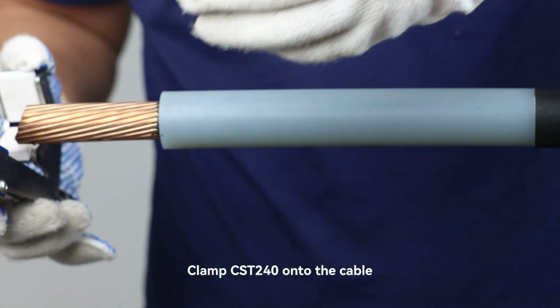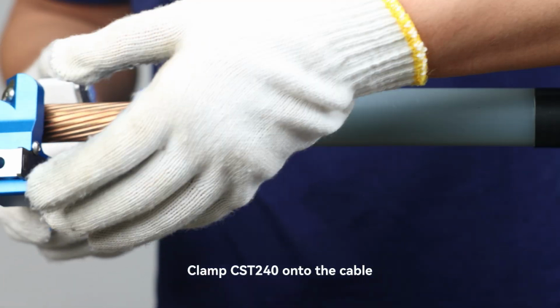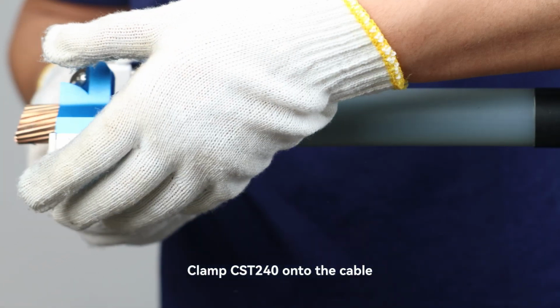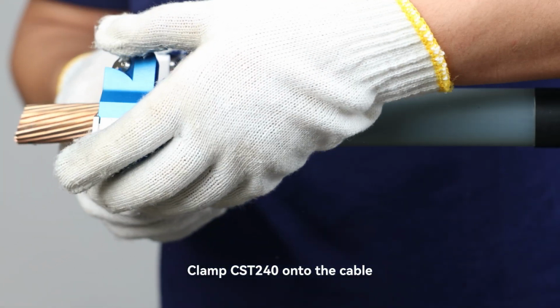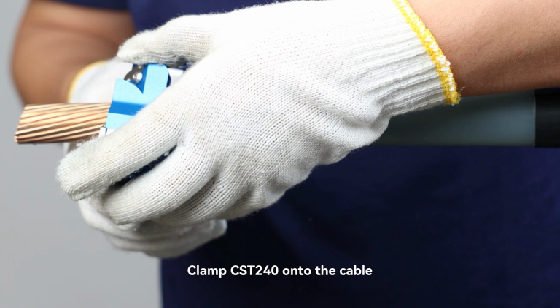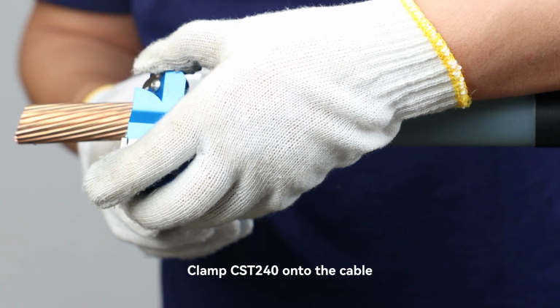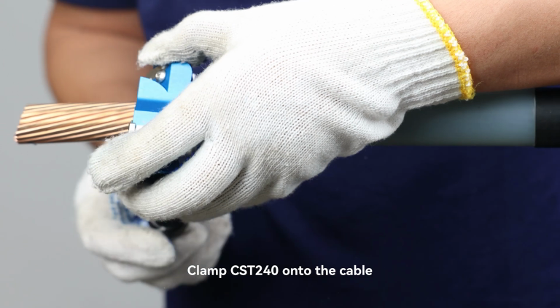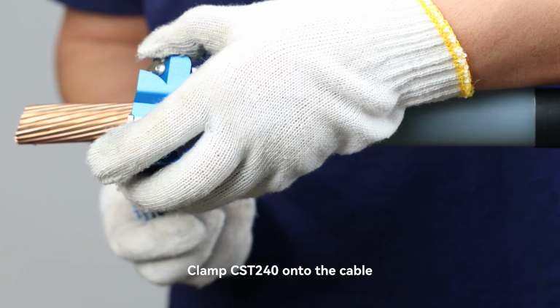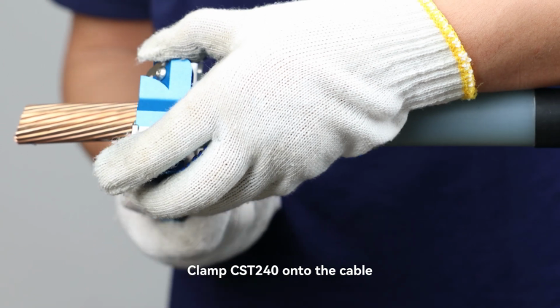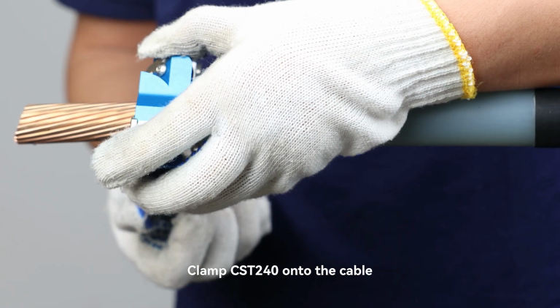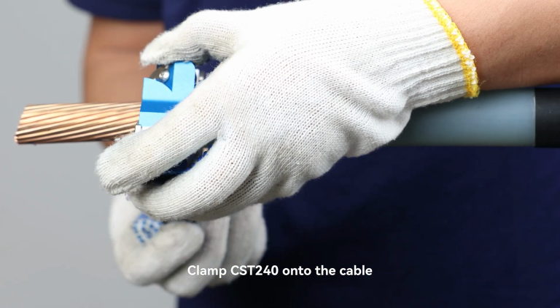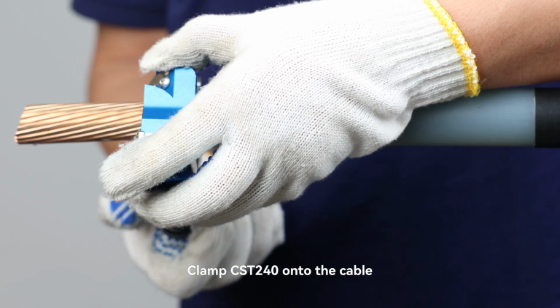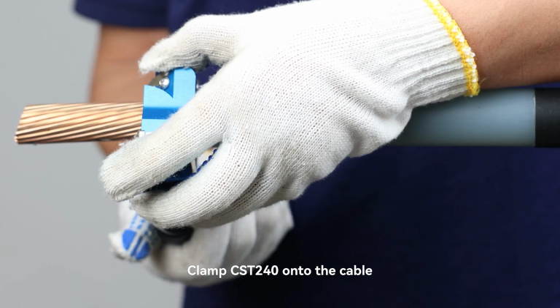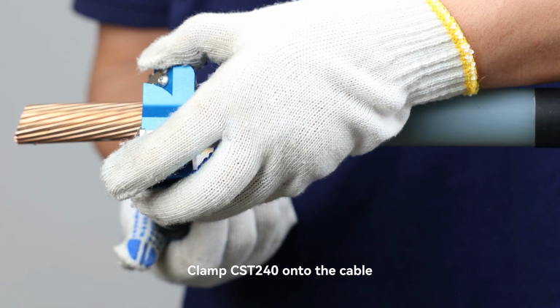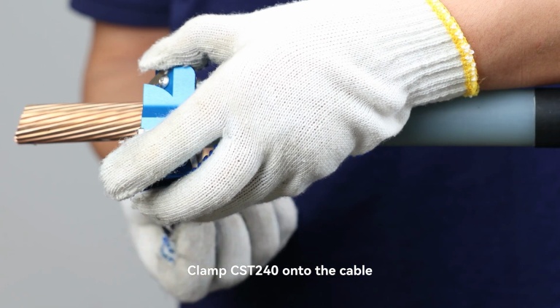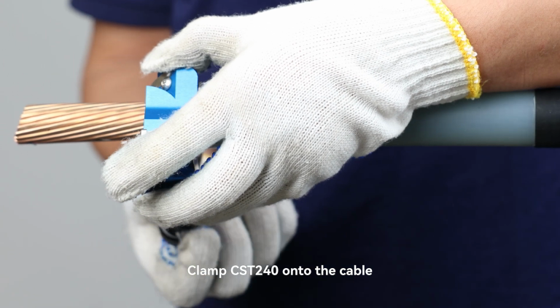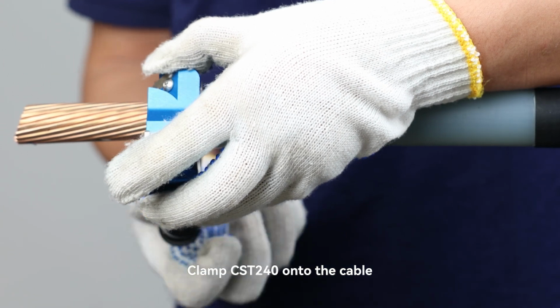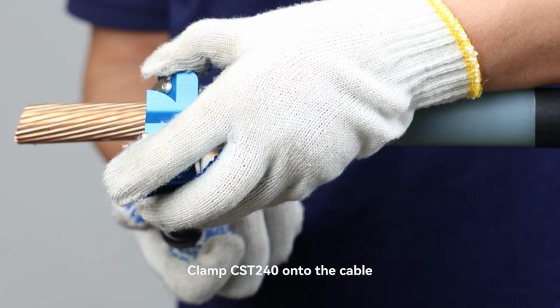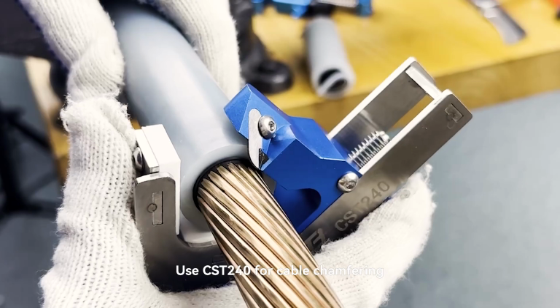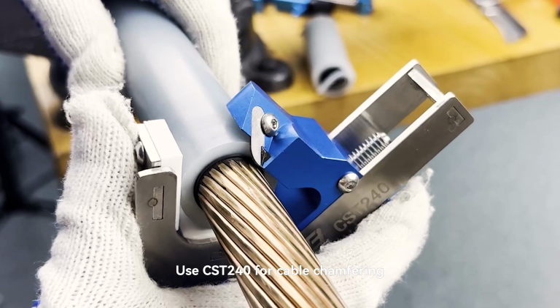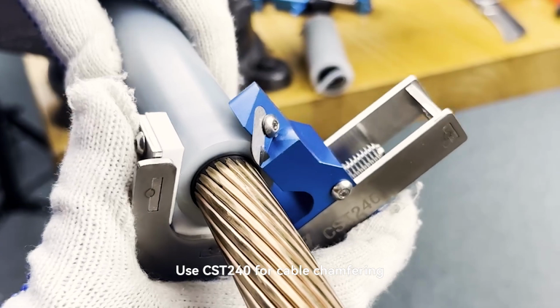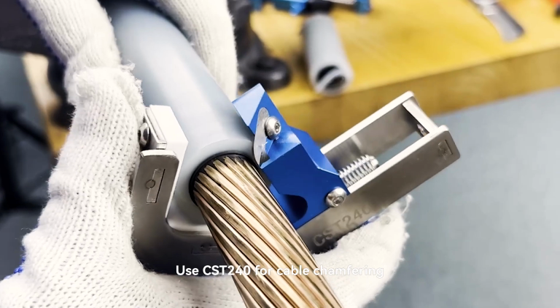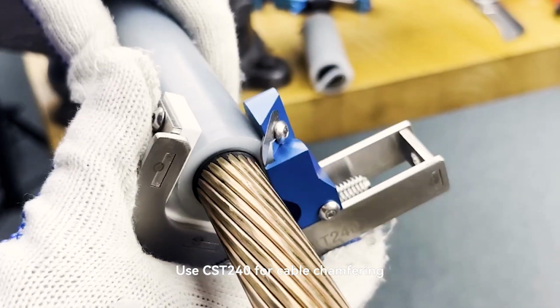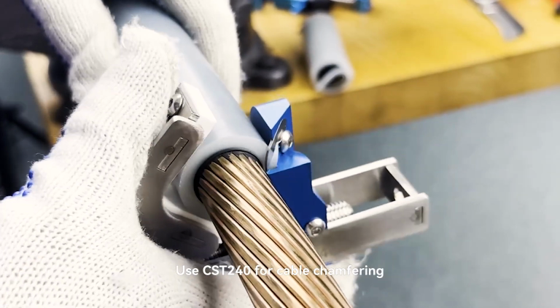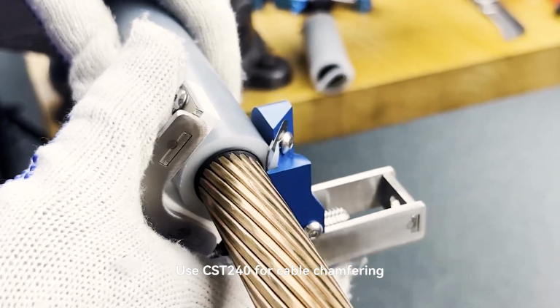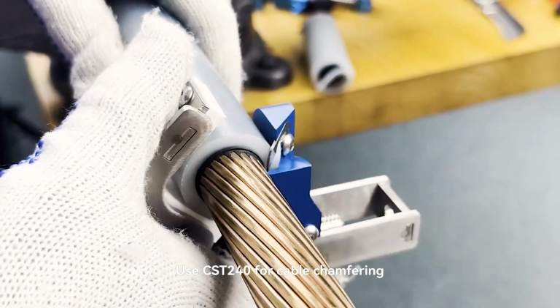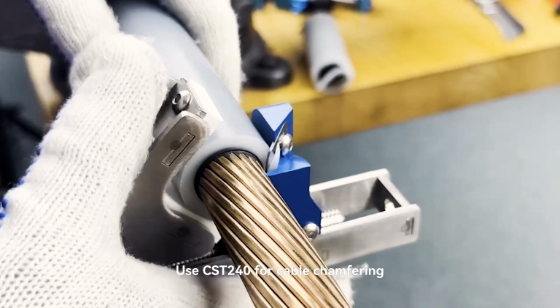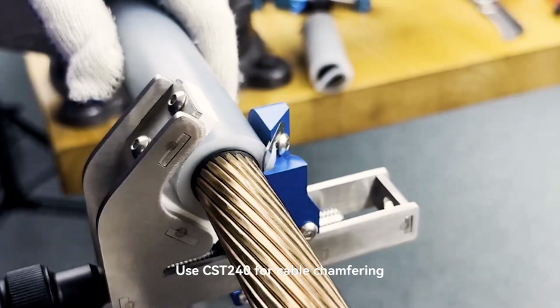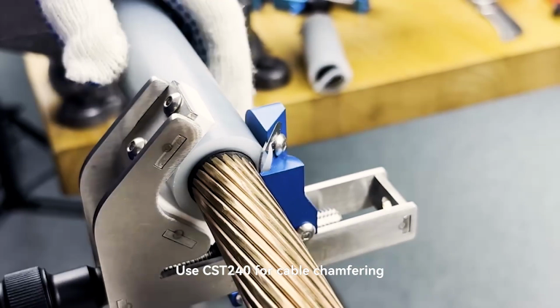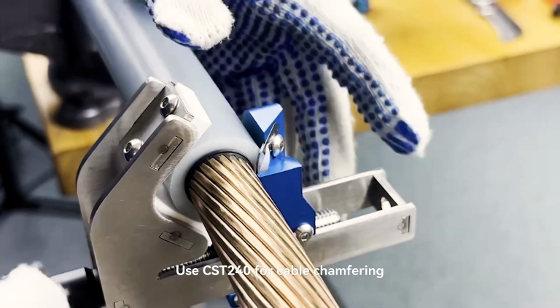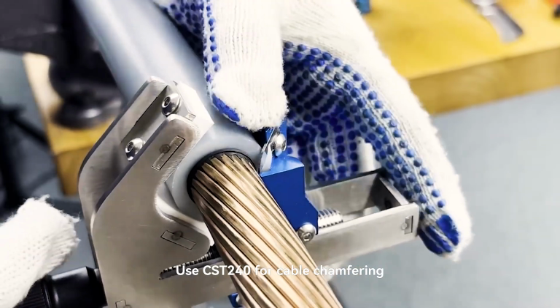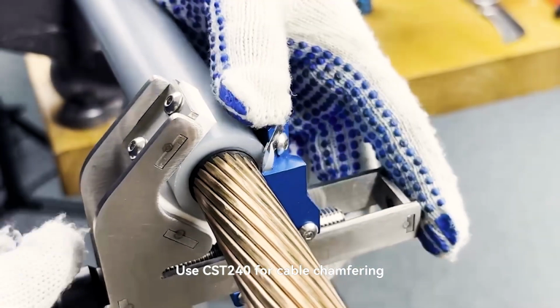Clamp CST-640F onto the cable, then use CST-240 for cable chamfering.